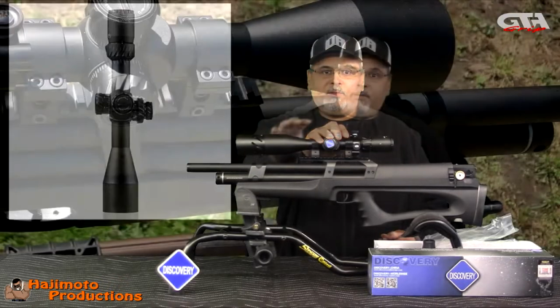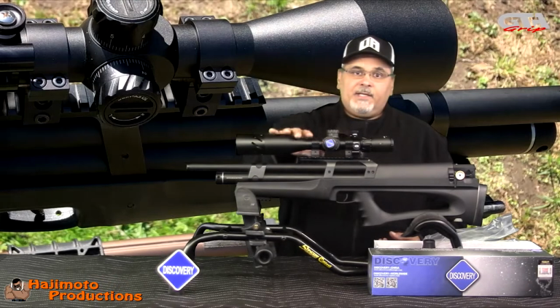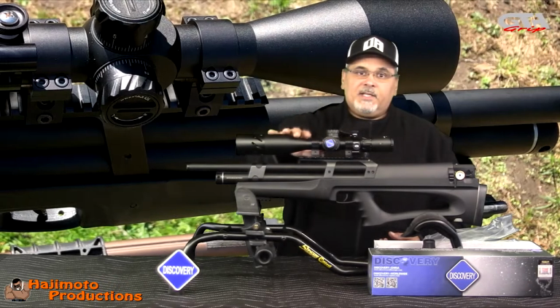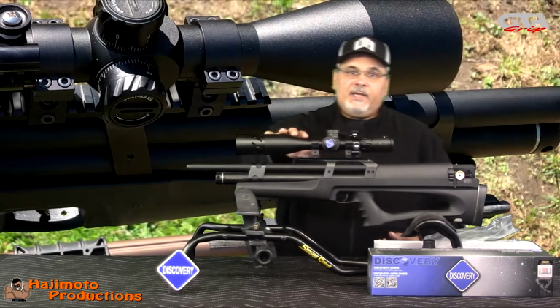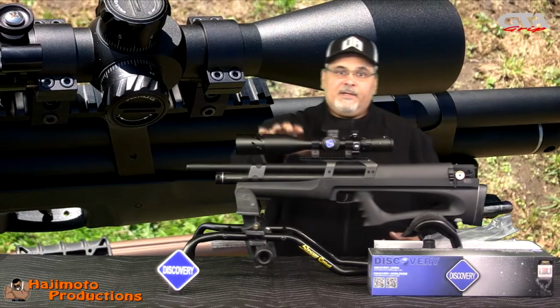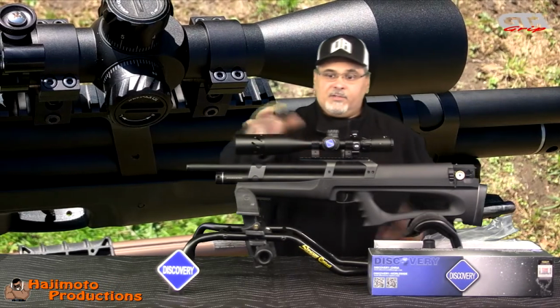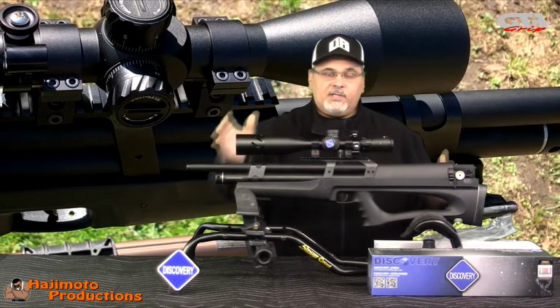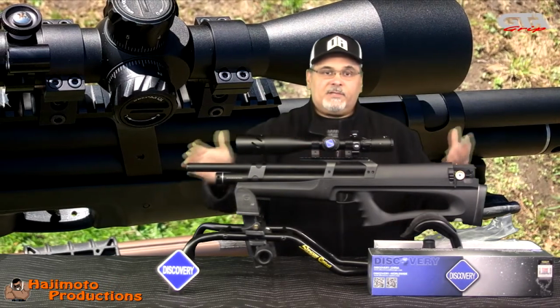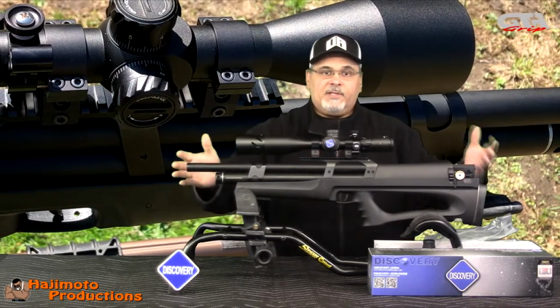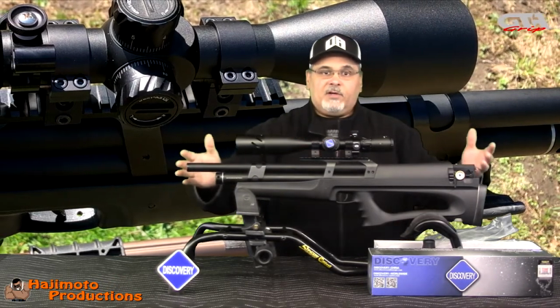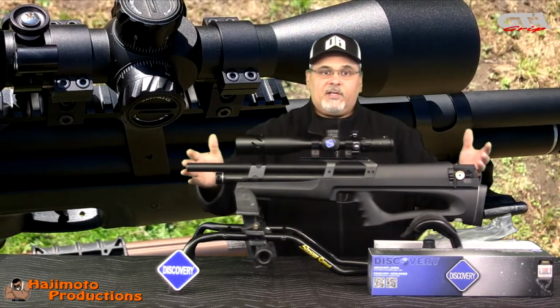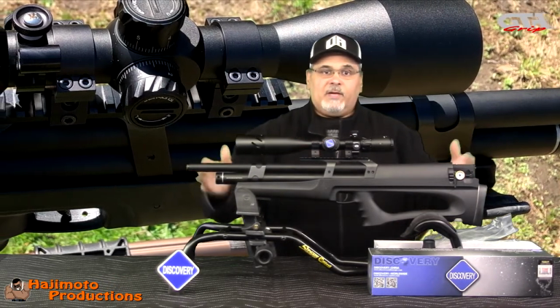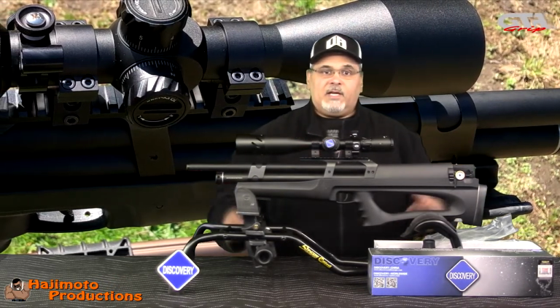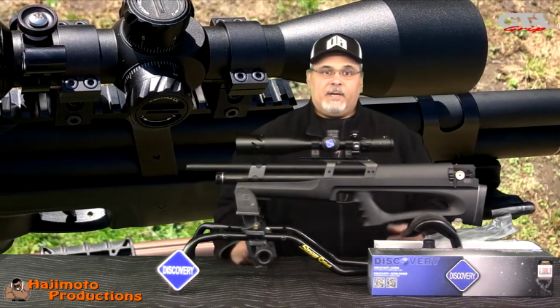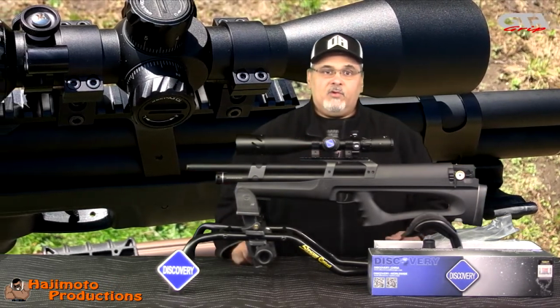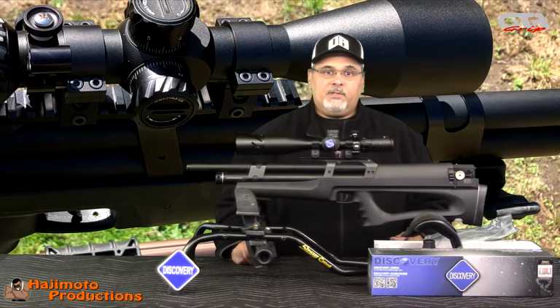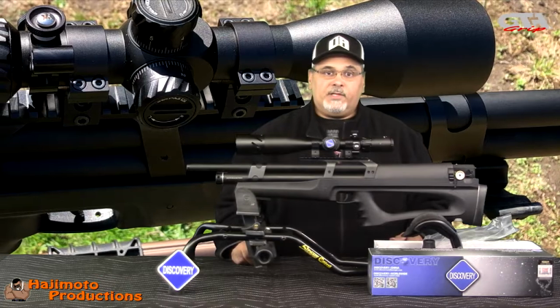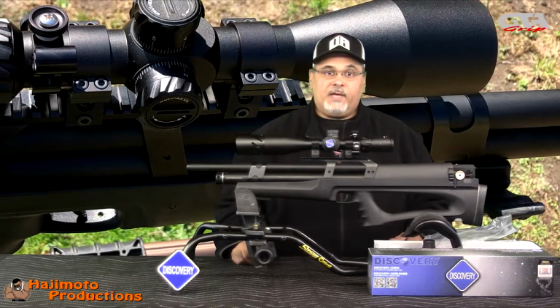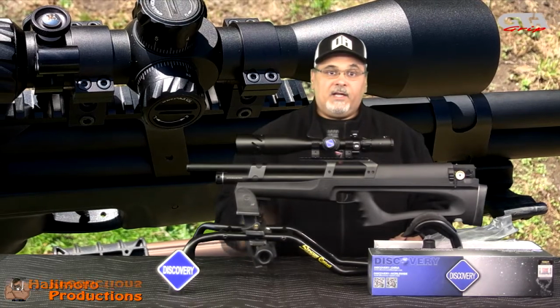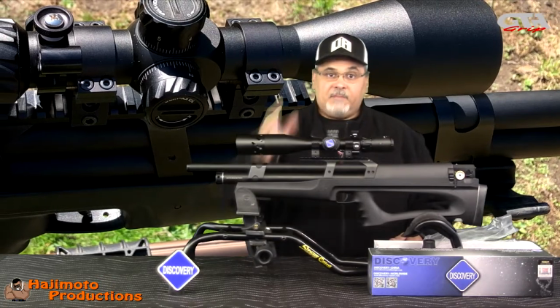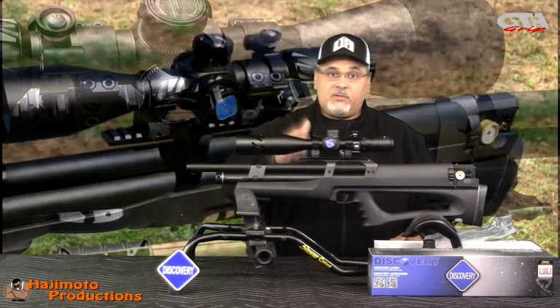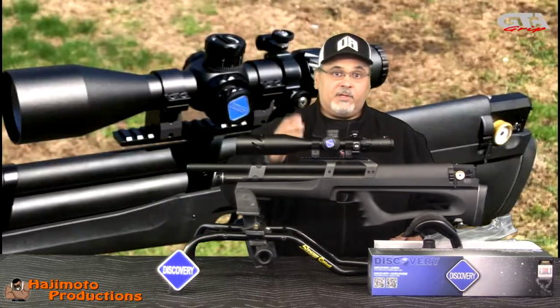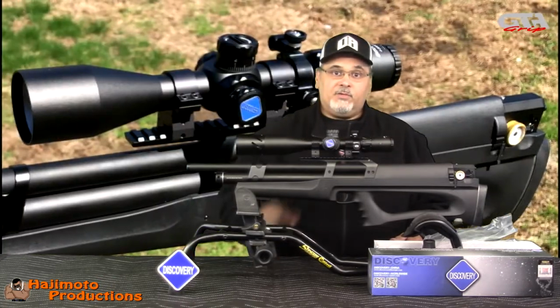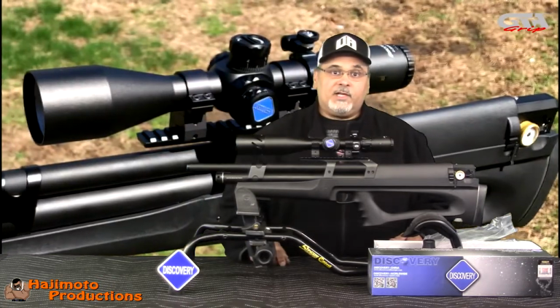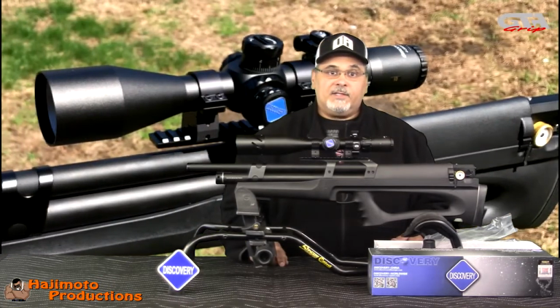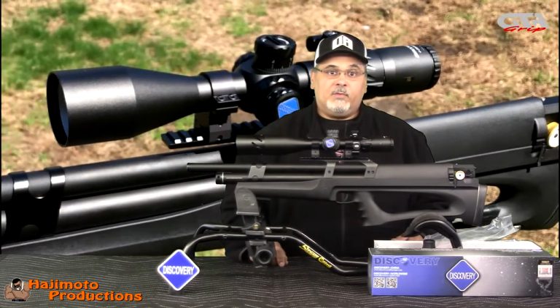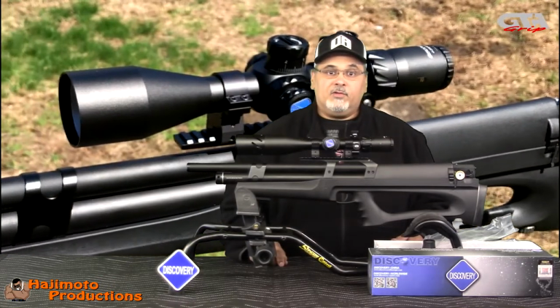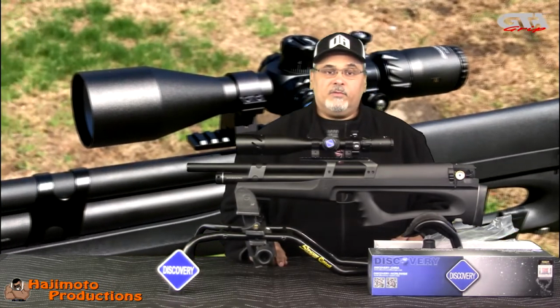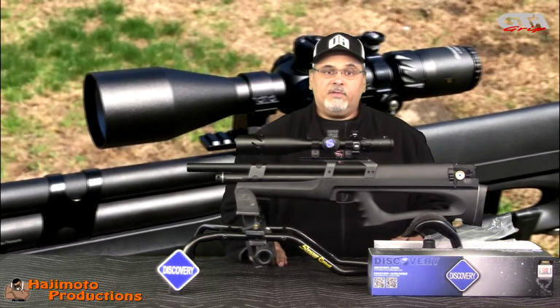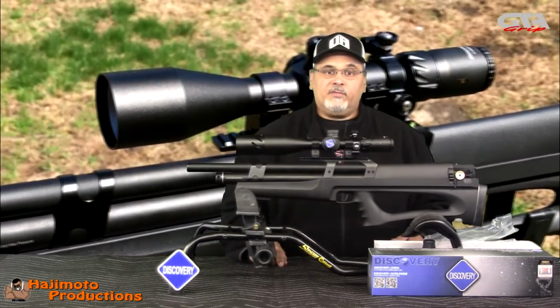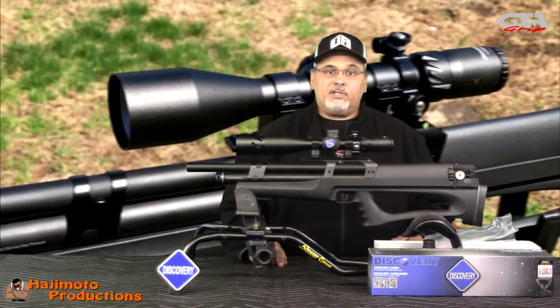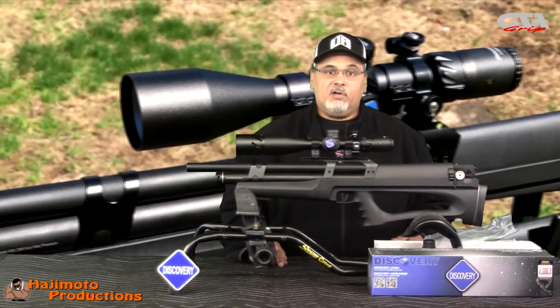My plan today is — as you can see it's currently mounted on my Huben 22 cal — that's what I'm going to use it on when I do the review for this scope.